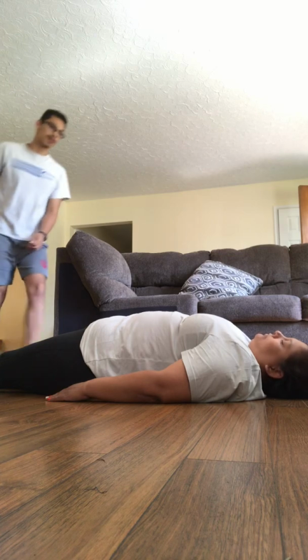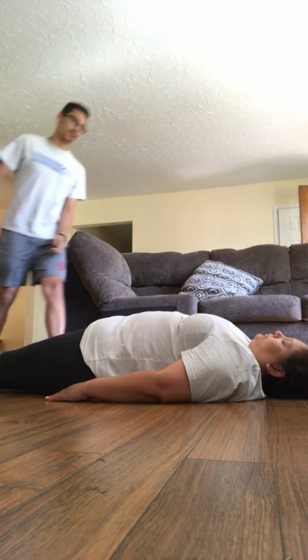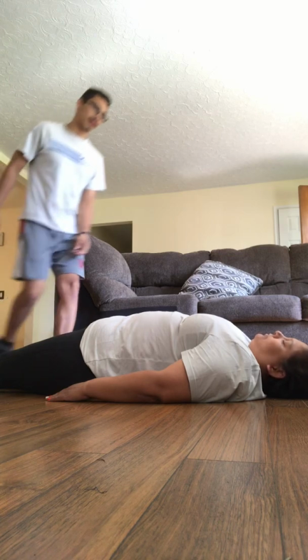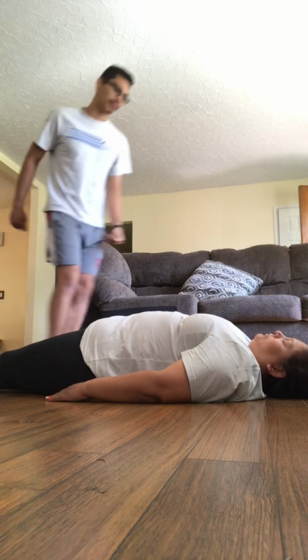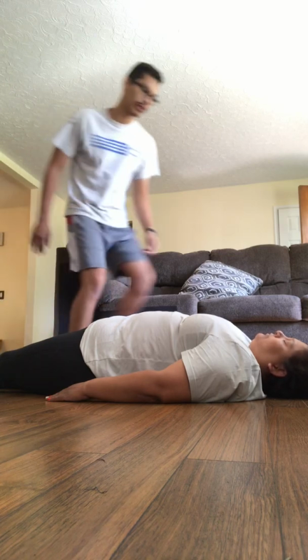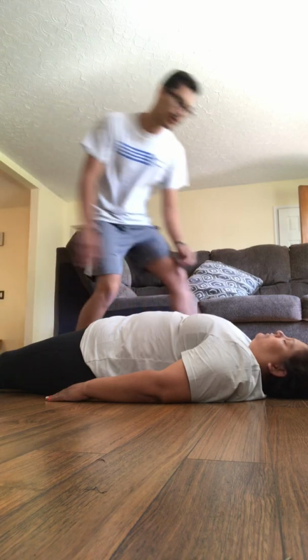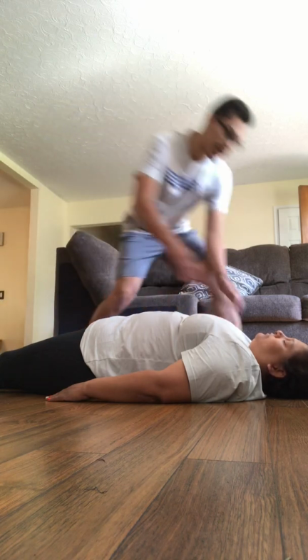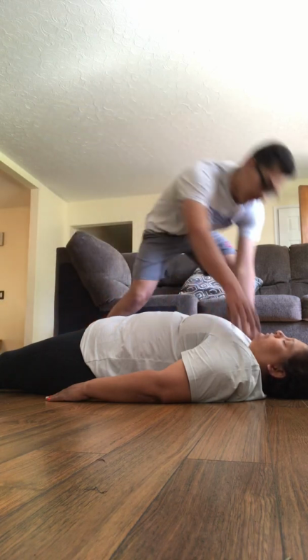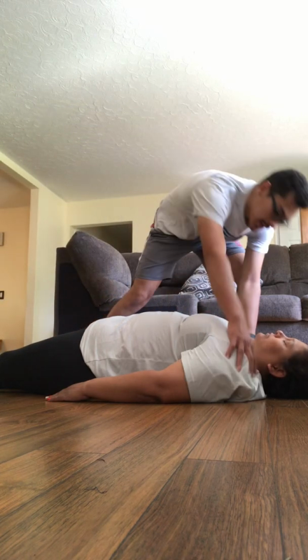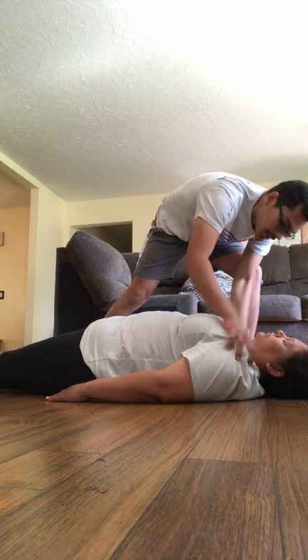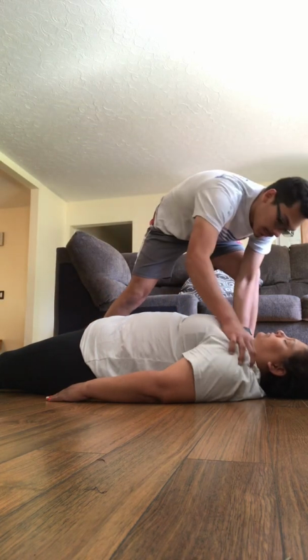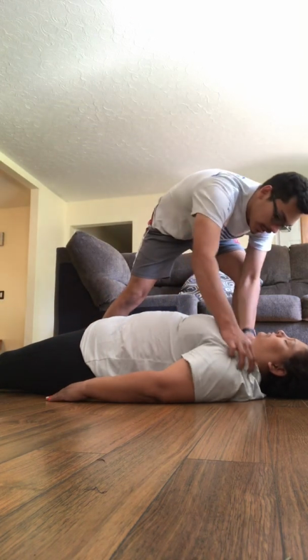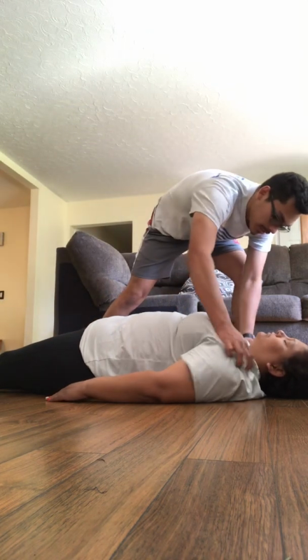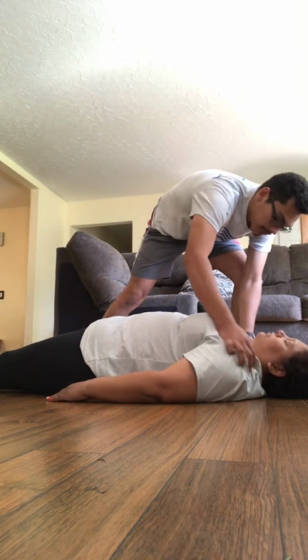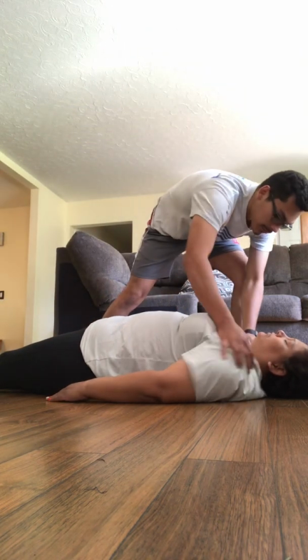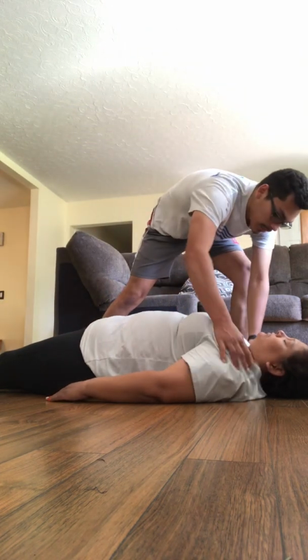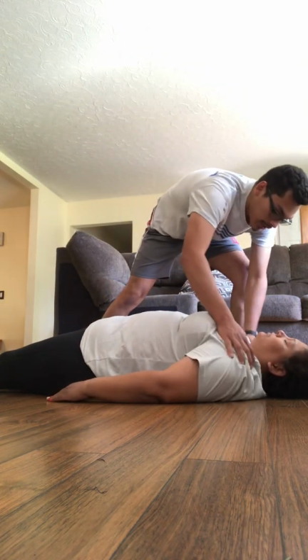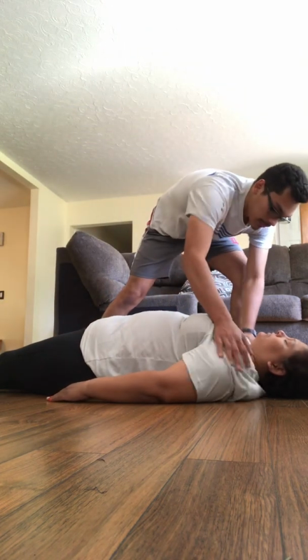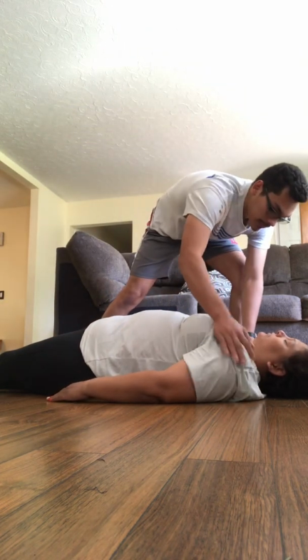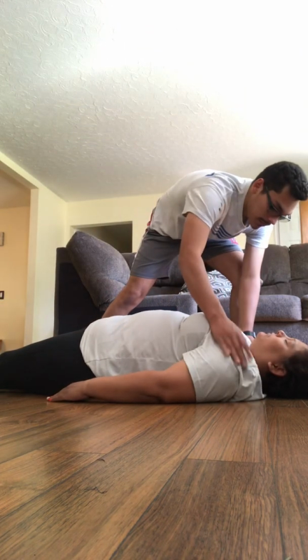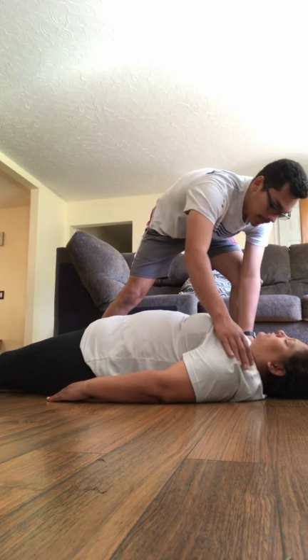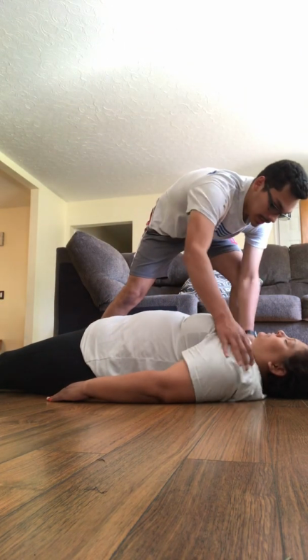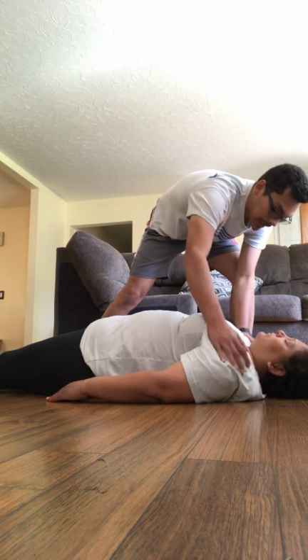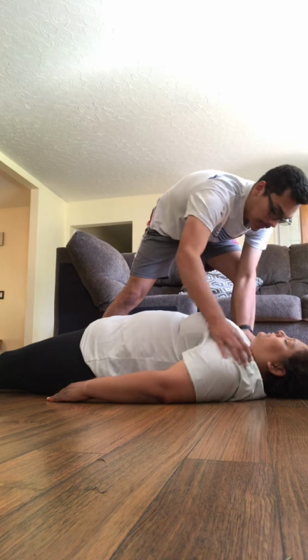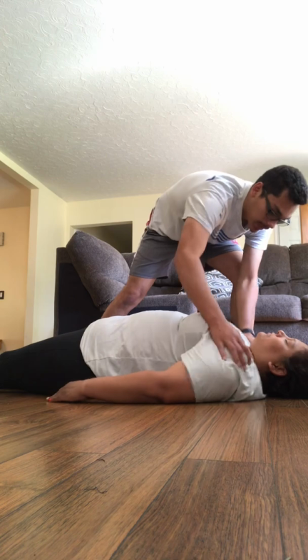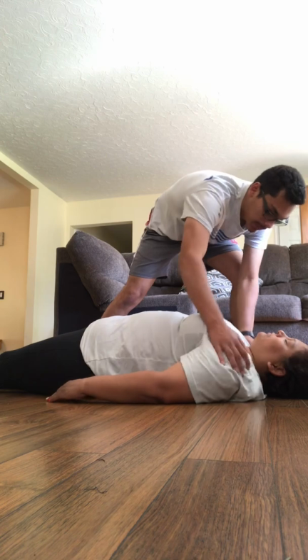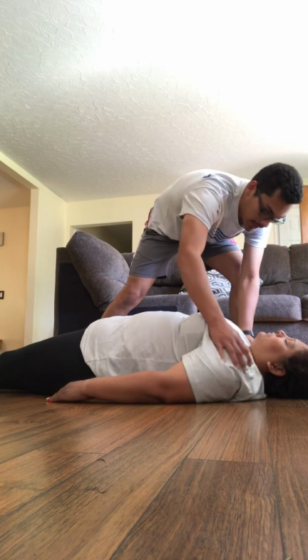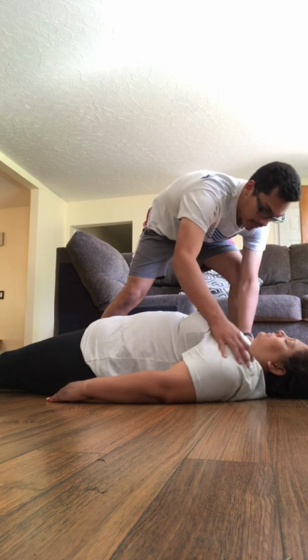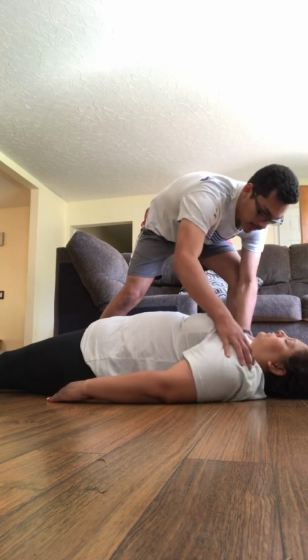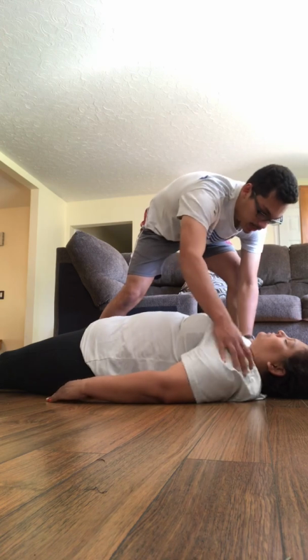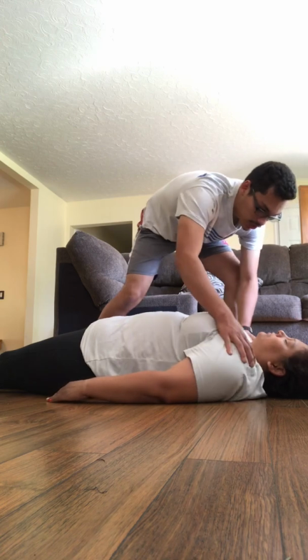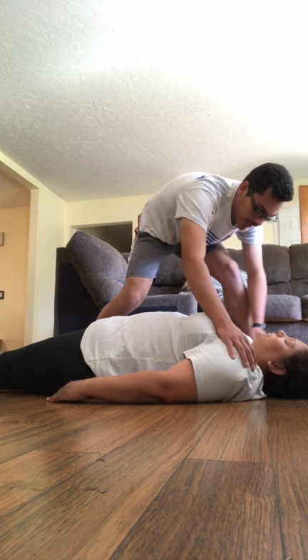Ma'am, are you okay? Ma'am, ma'am, ma'am, can you hear me? Ma'am, are you okay?